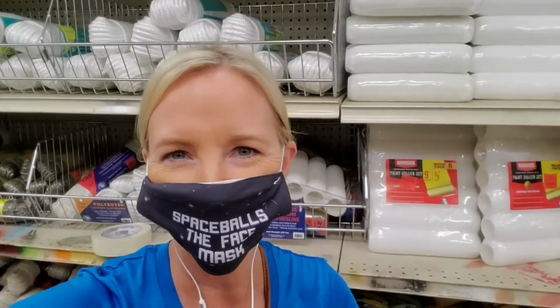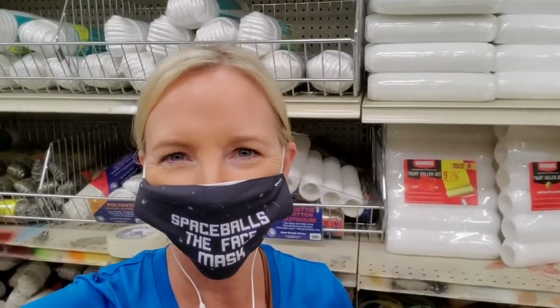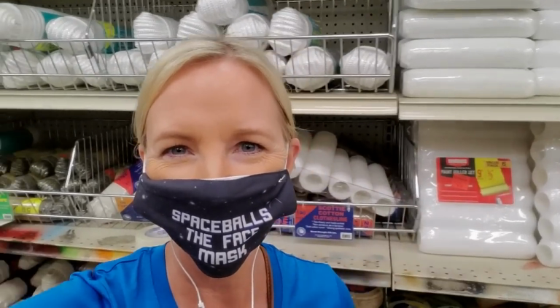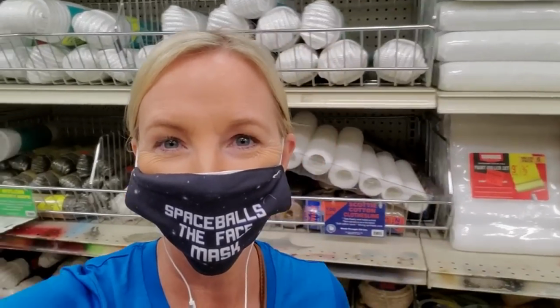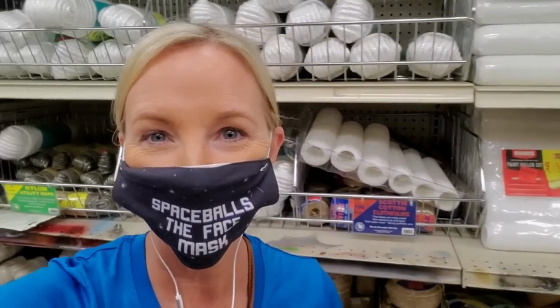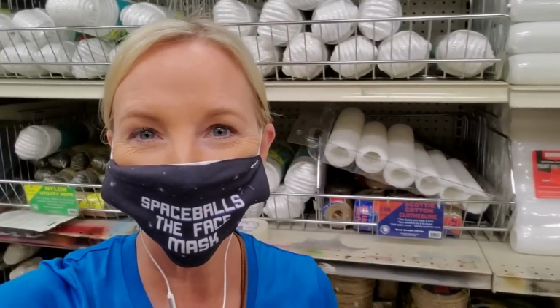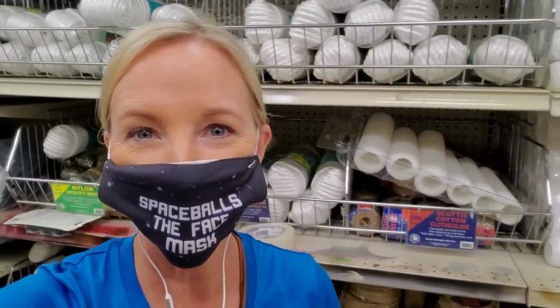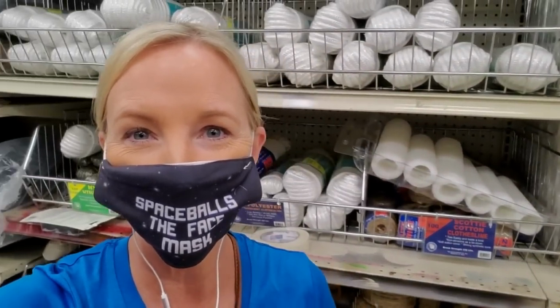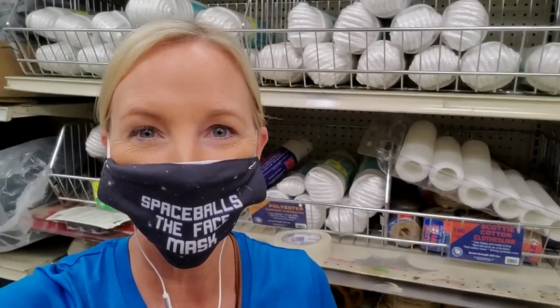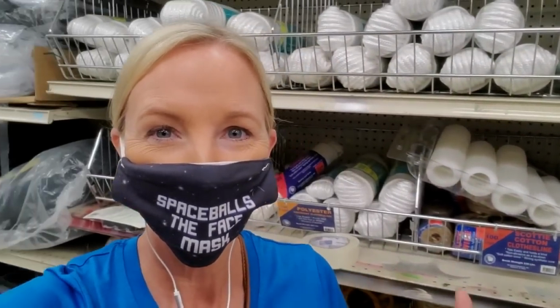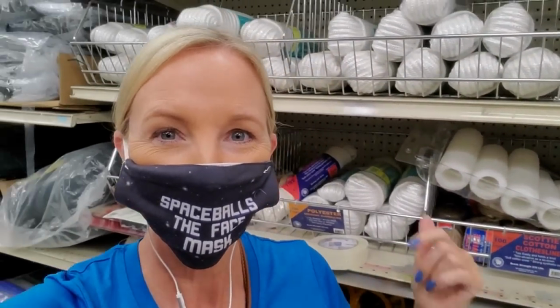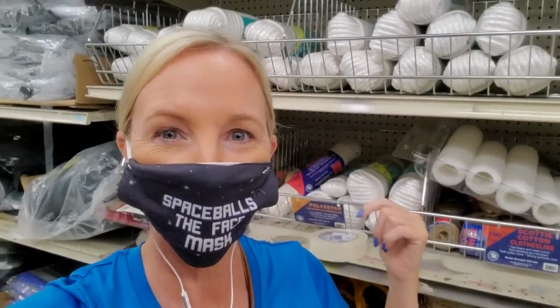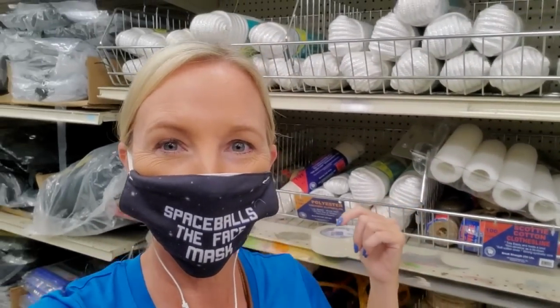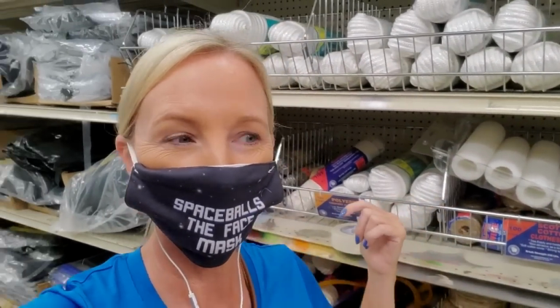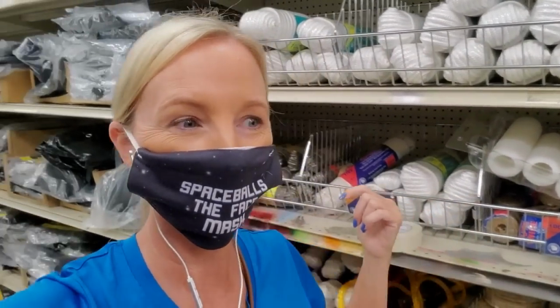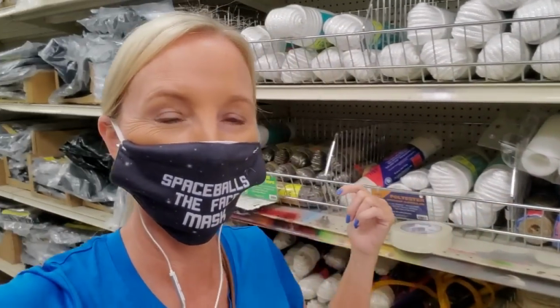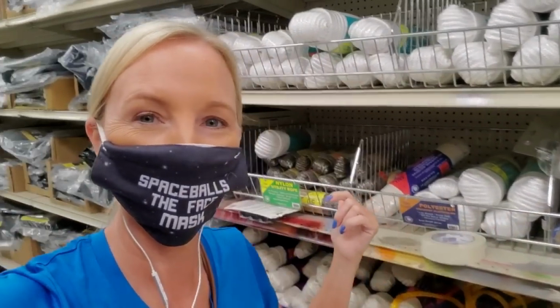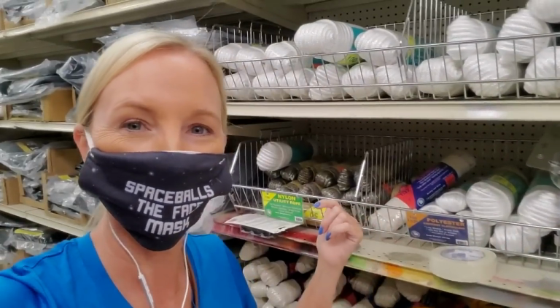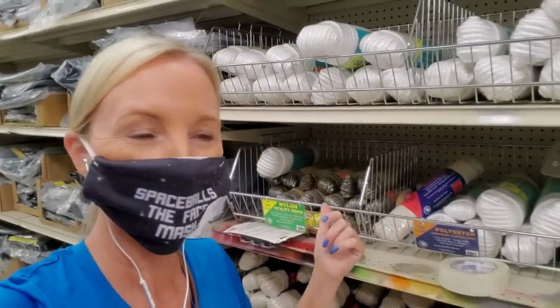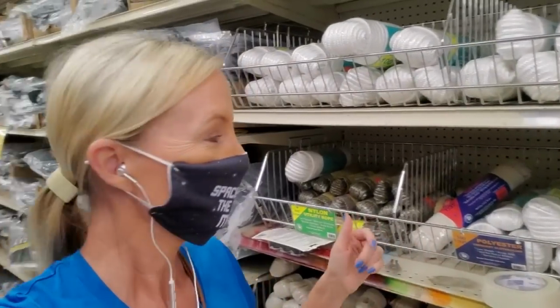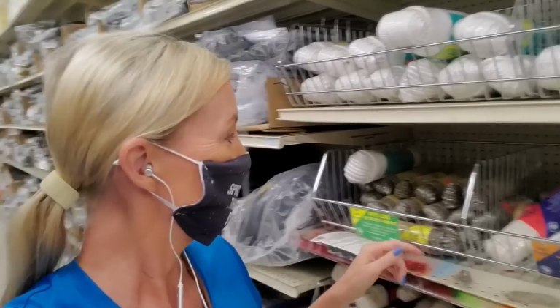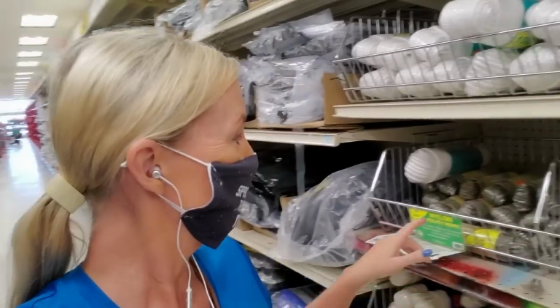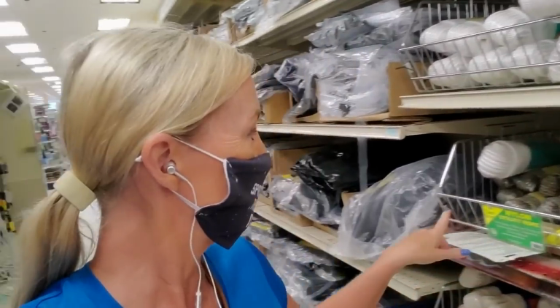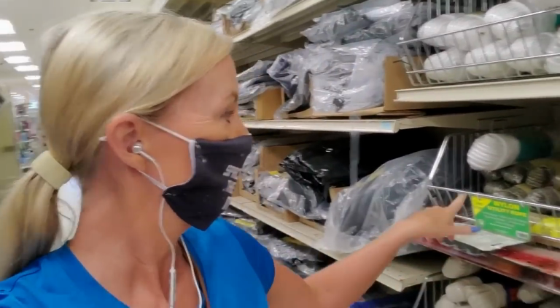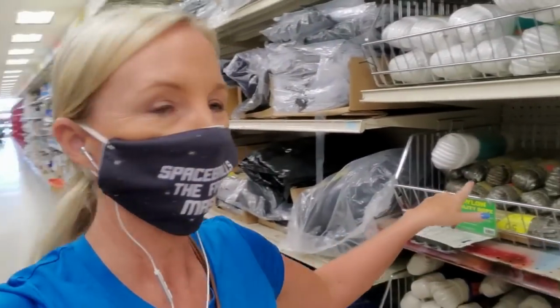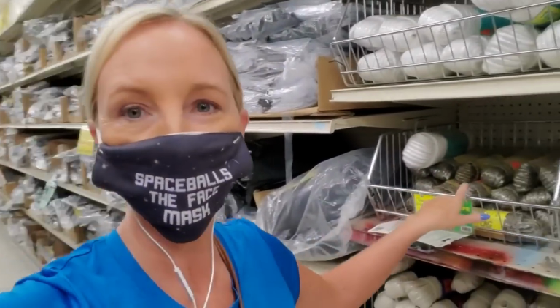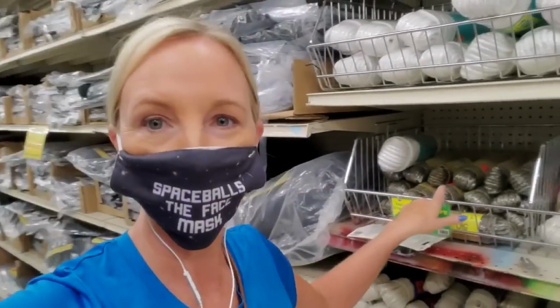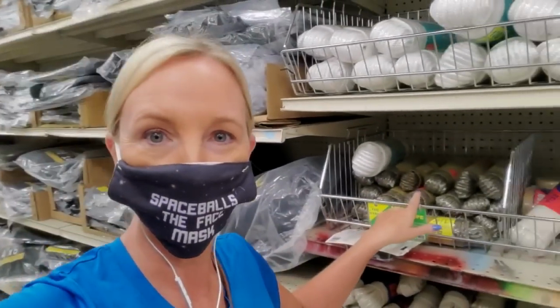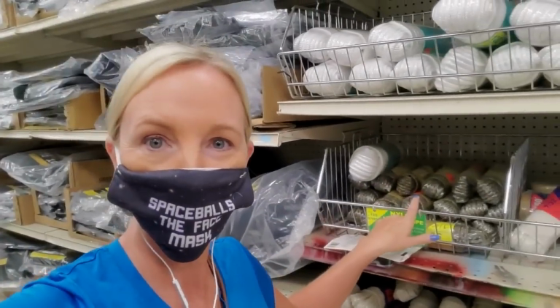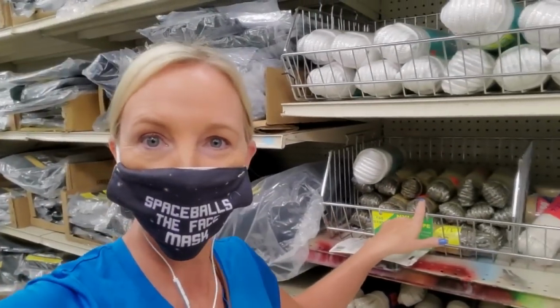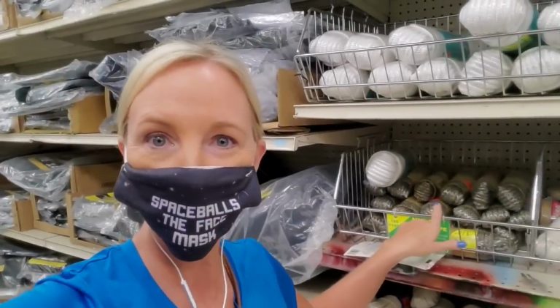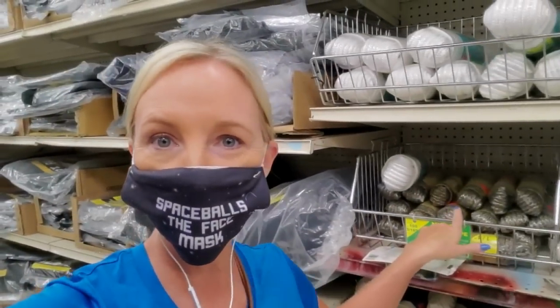Hey! It's good to see you. Today we are back in Ollie's, and look, you can get rope in here.